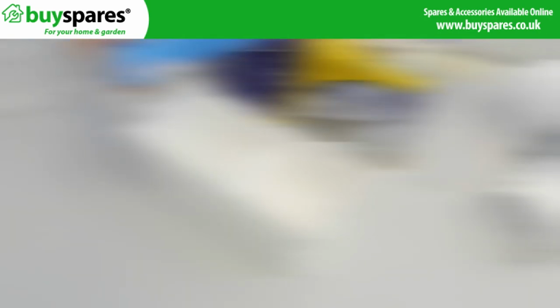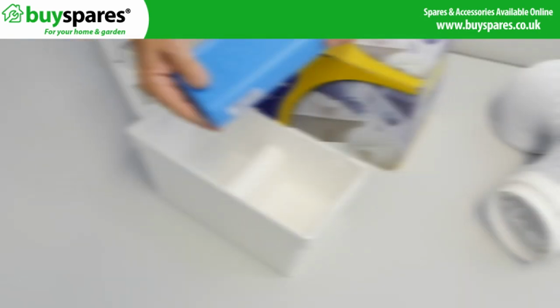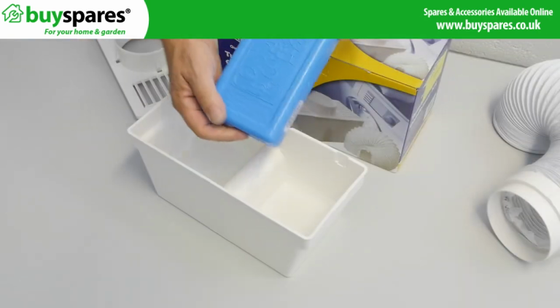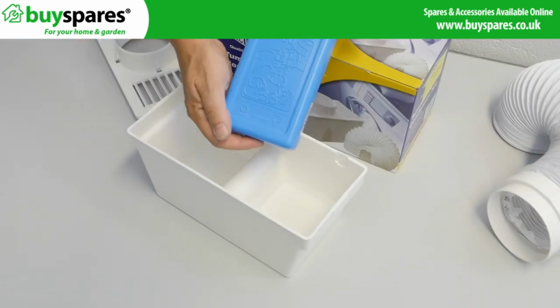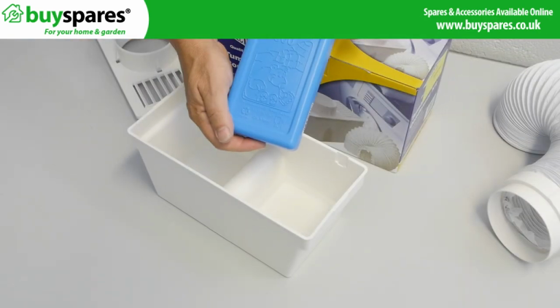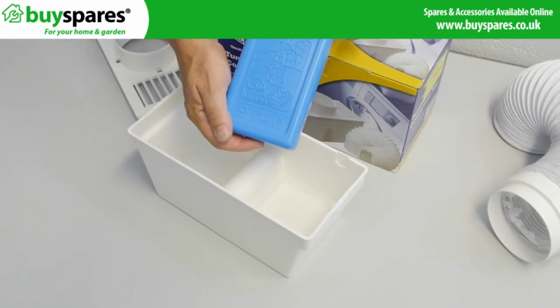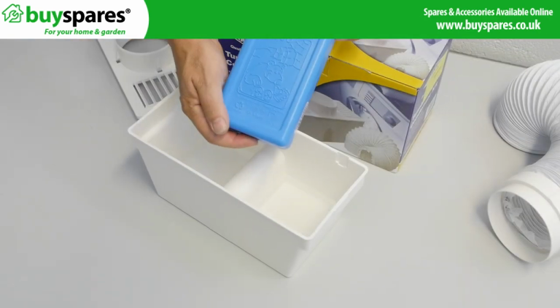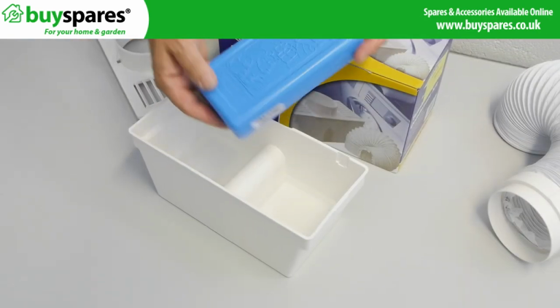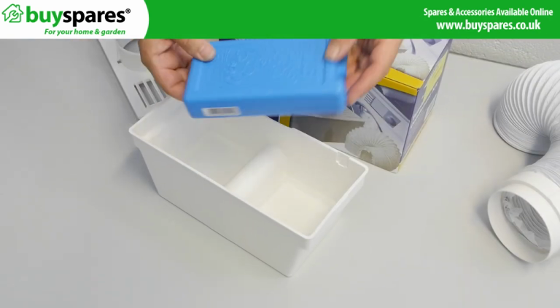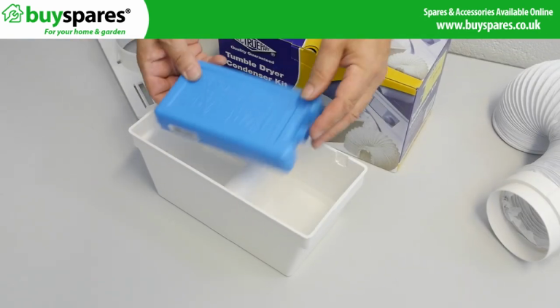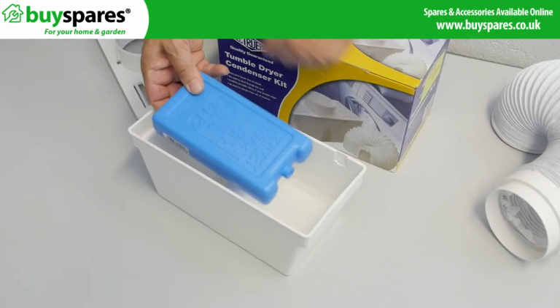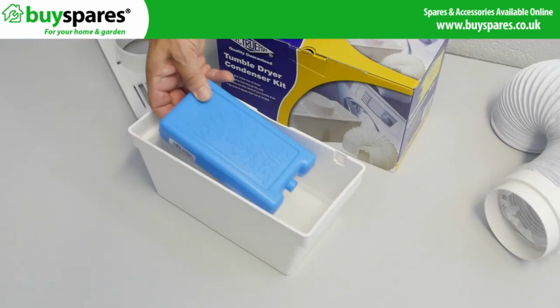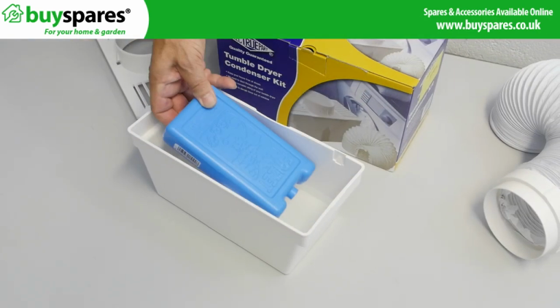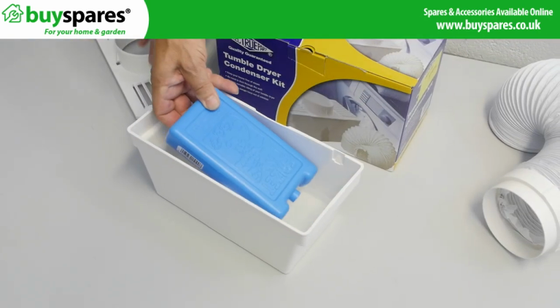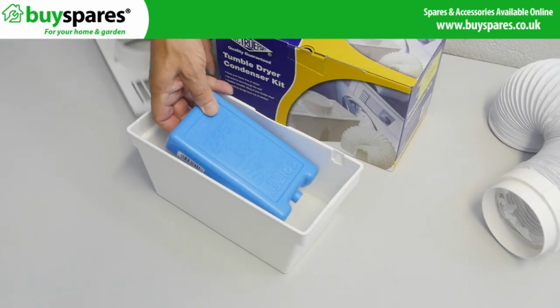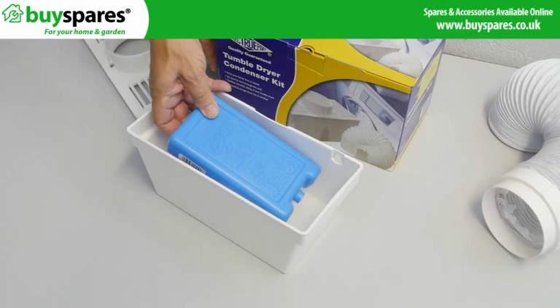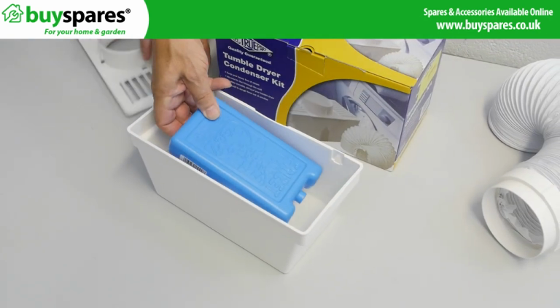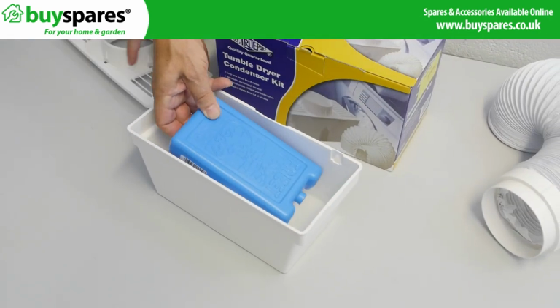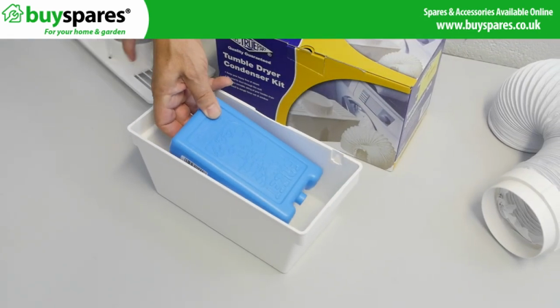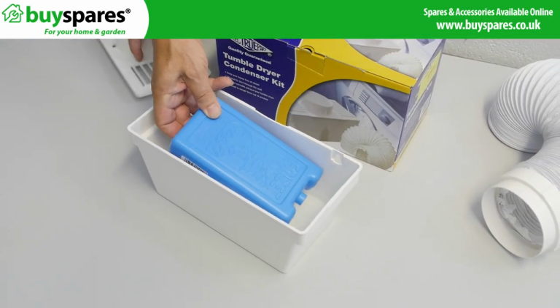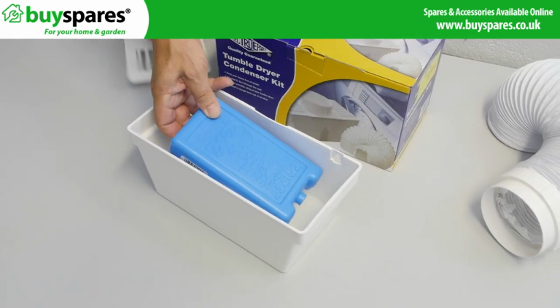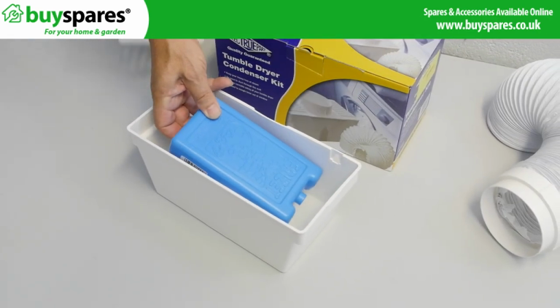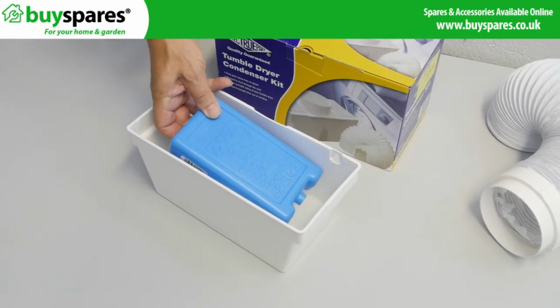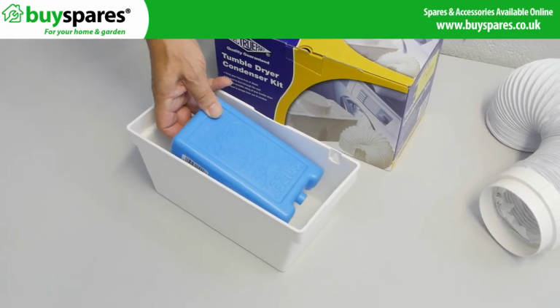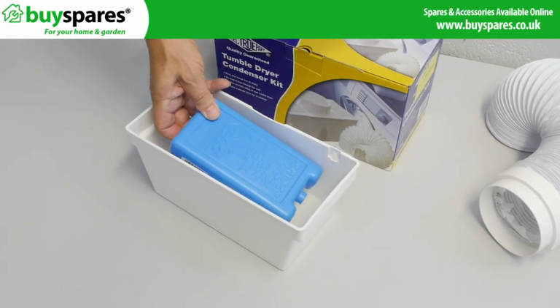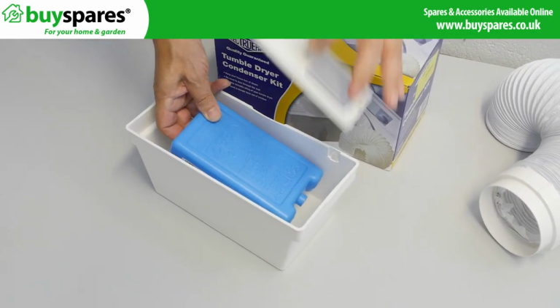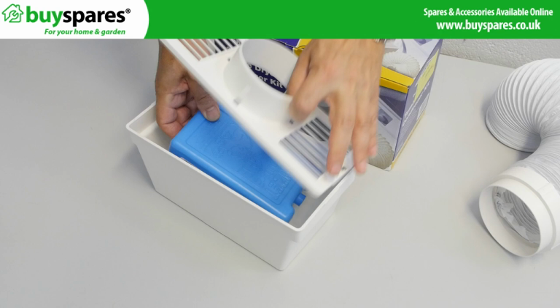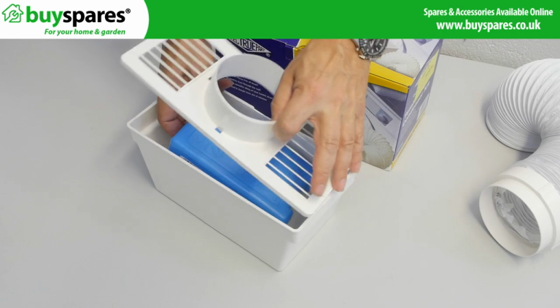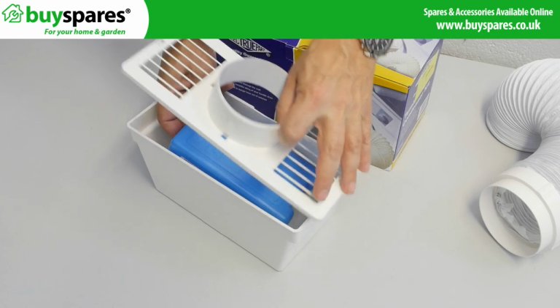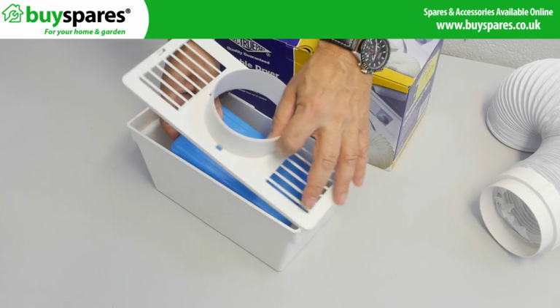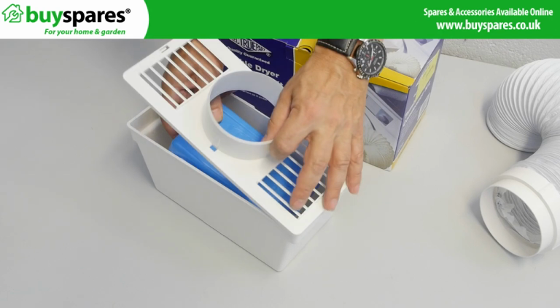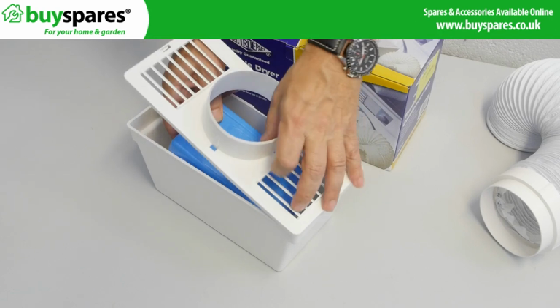To help the box's efficiency, you can use reusable cooling packs, which are also available on the BuySpares website.